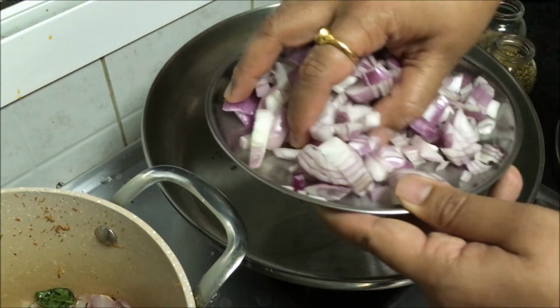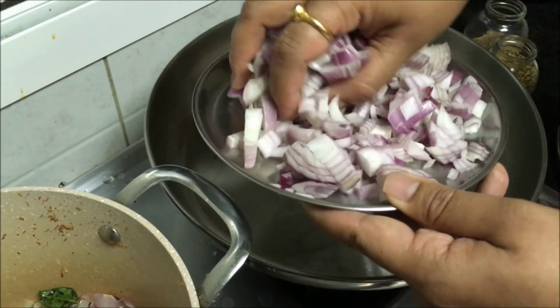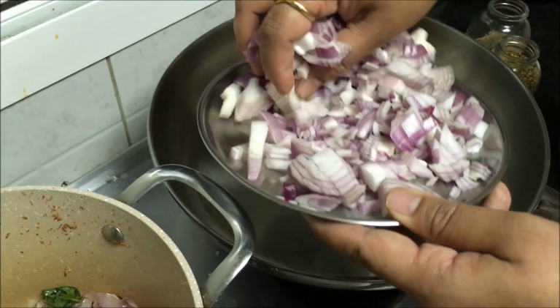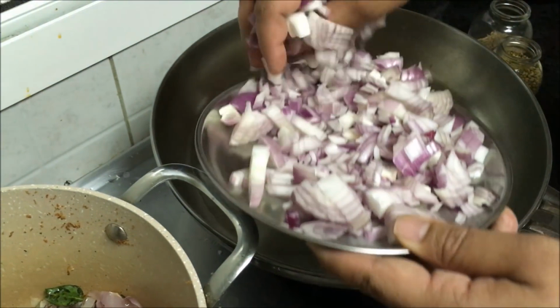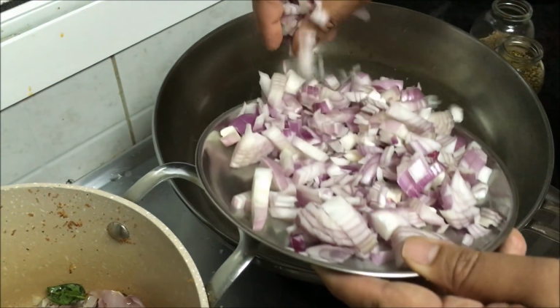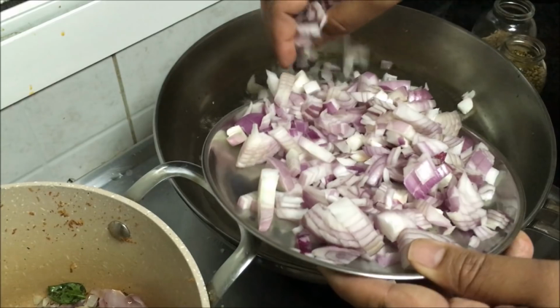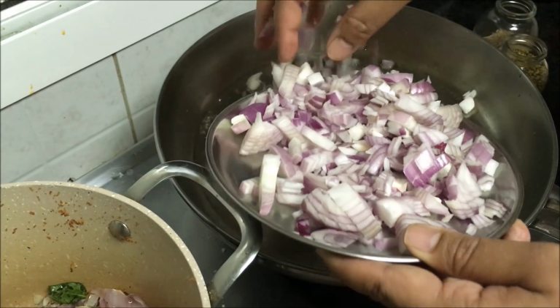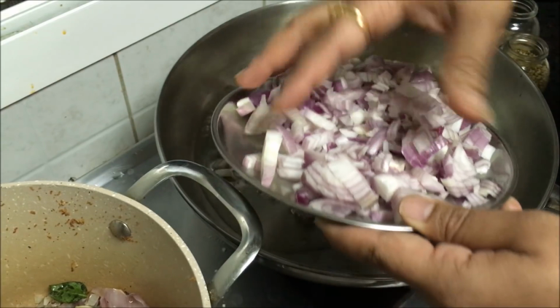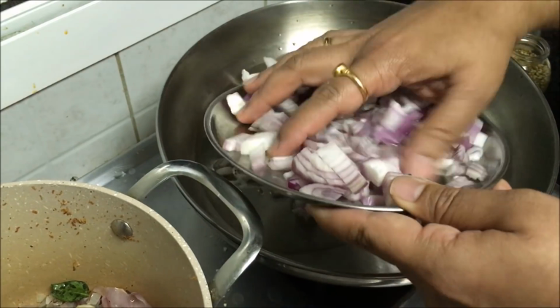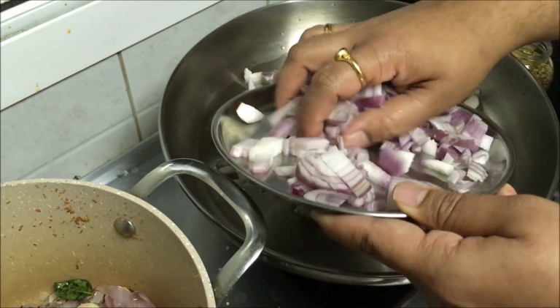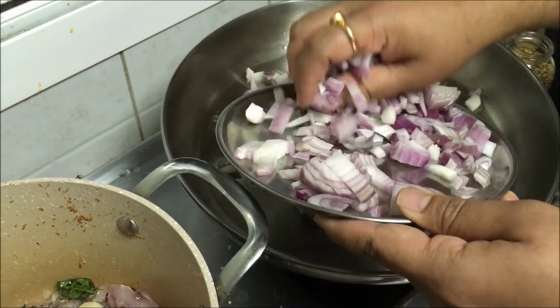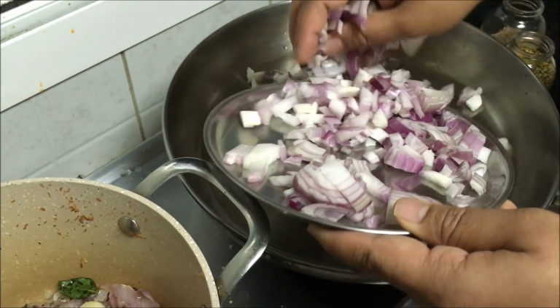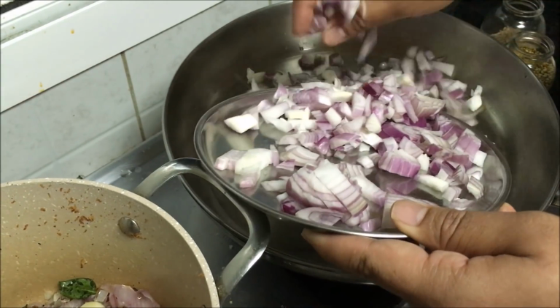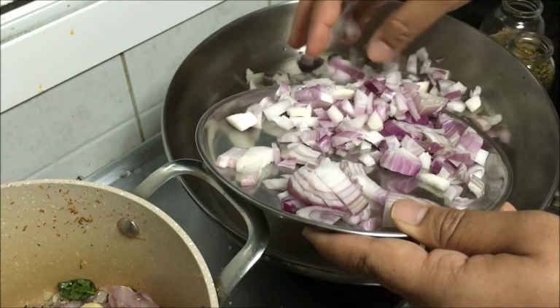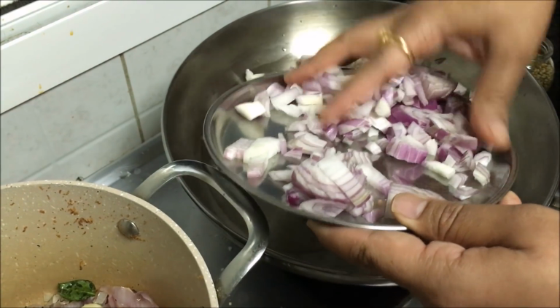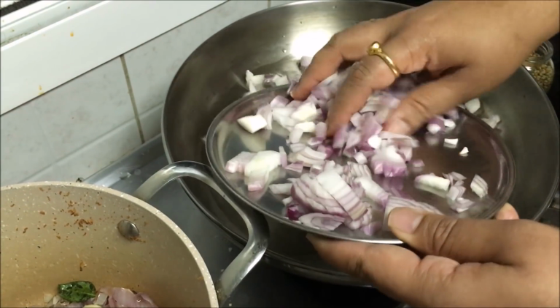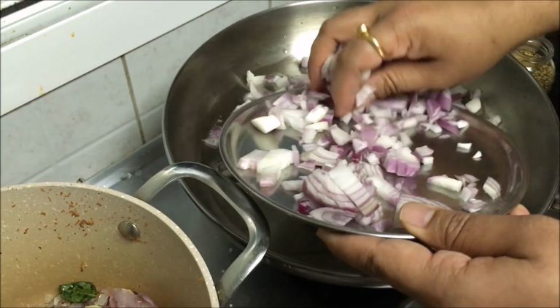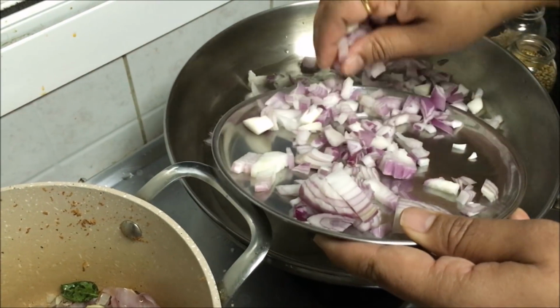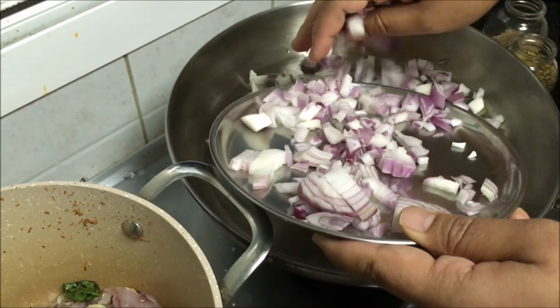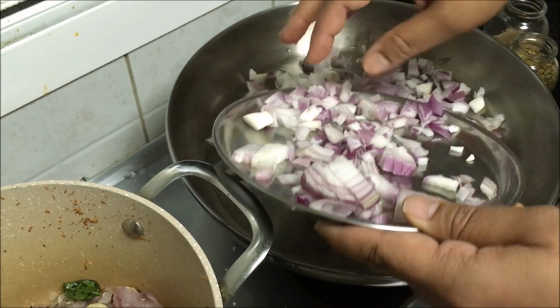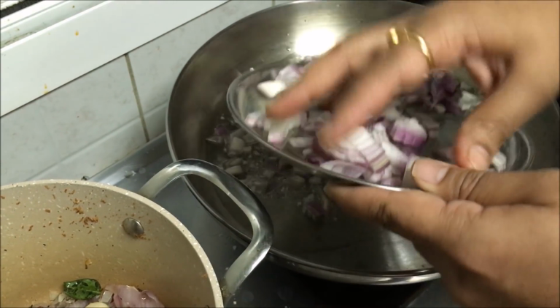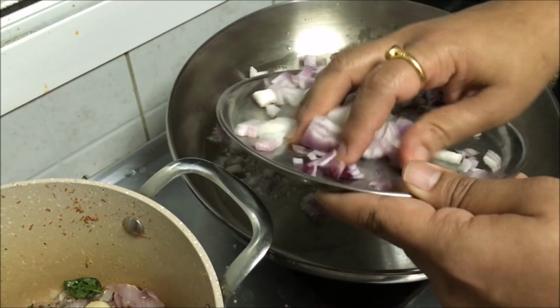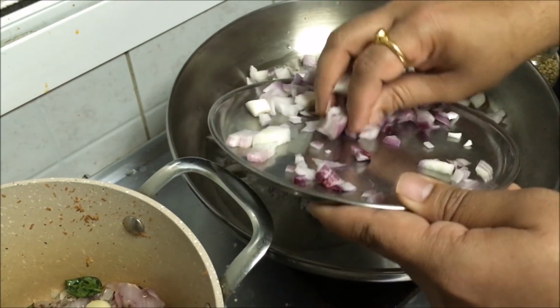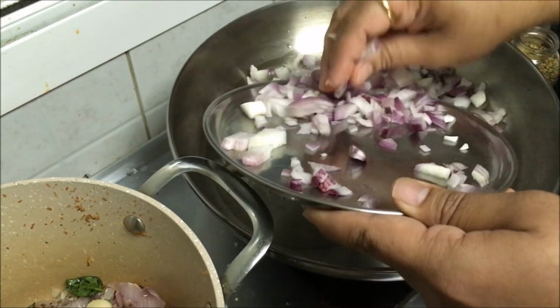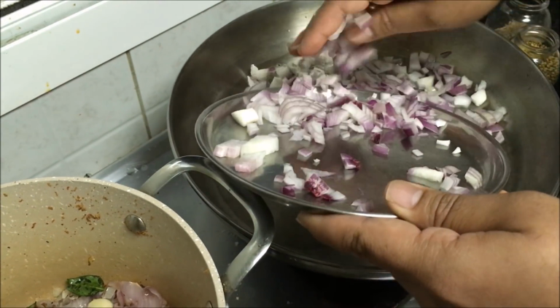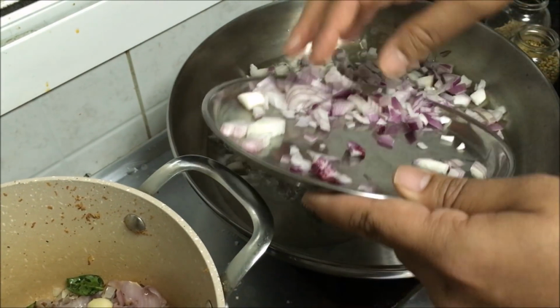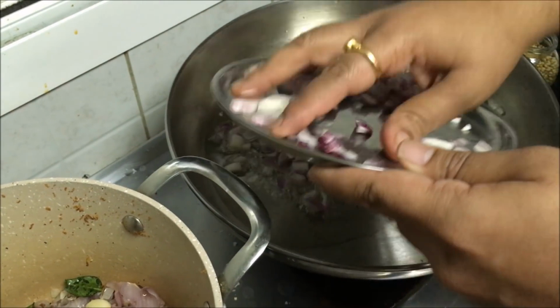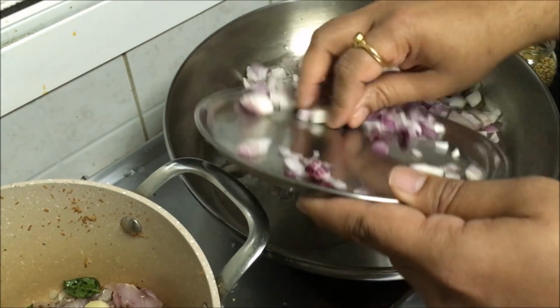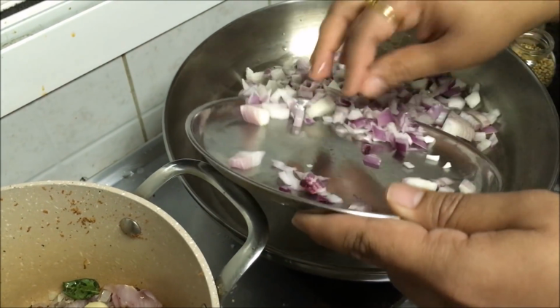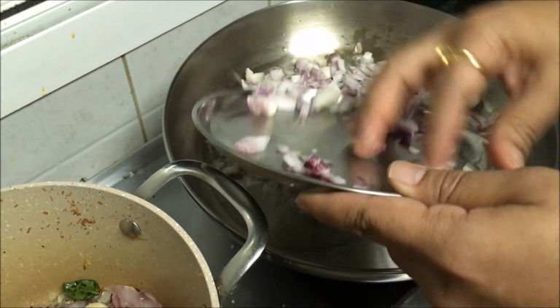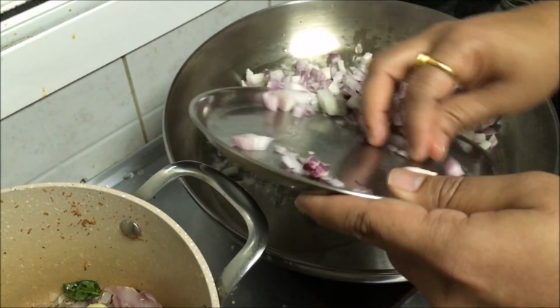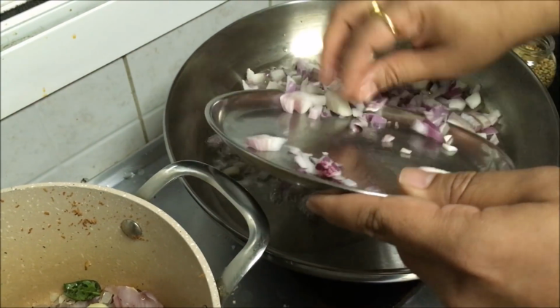Add sliced onions. These are big onions — I have taken about 4 big onions.